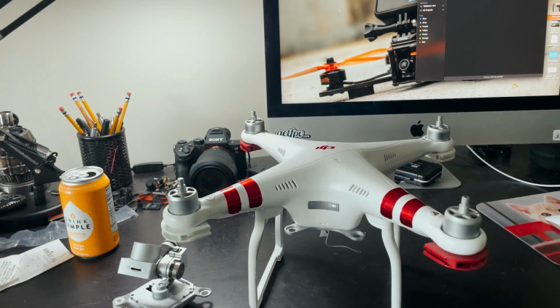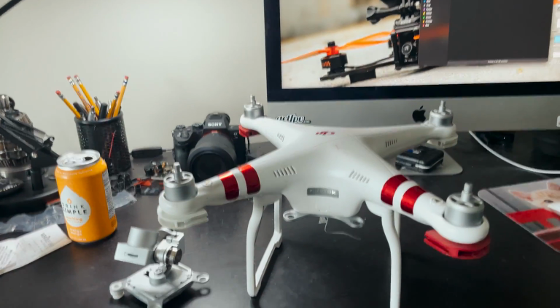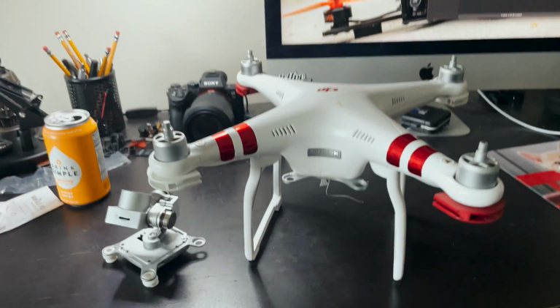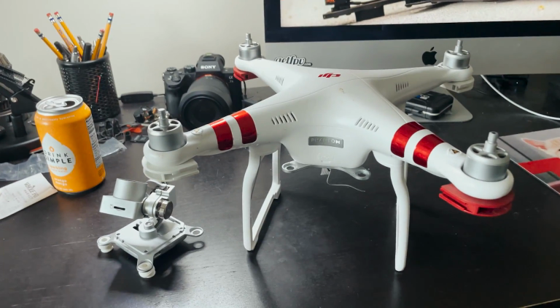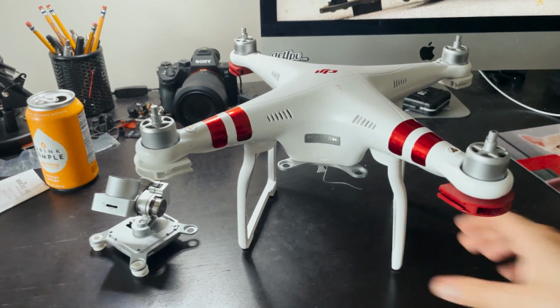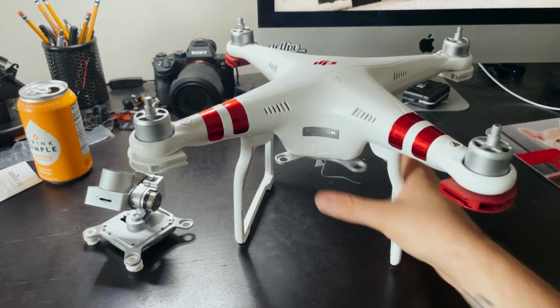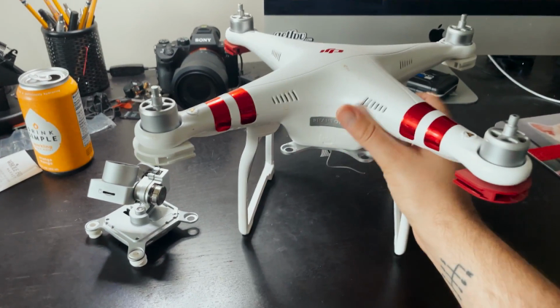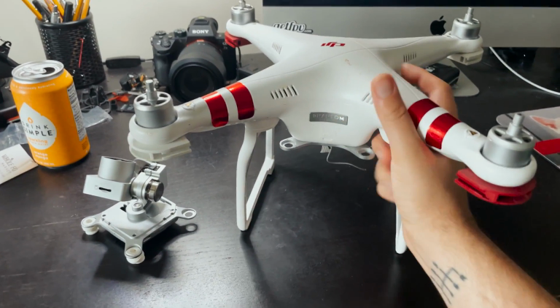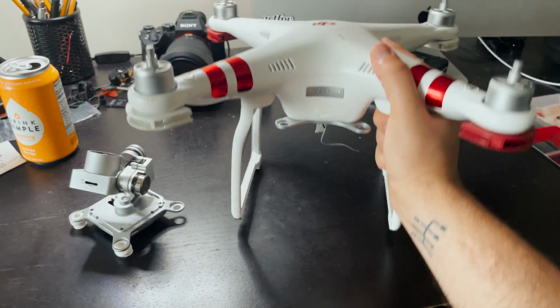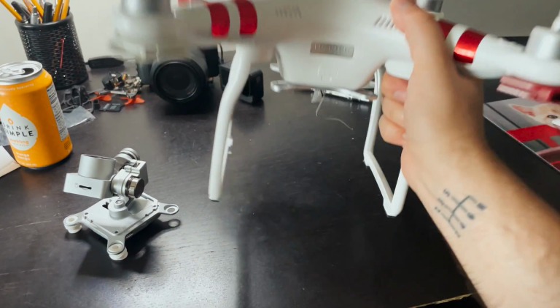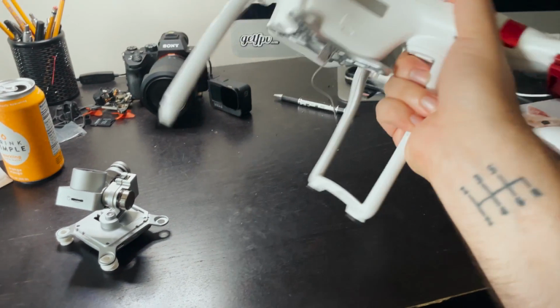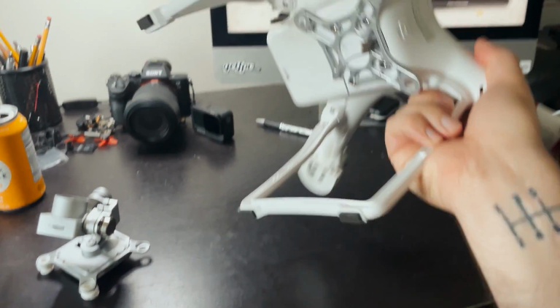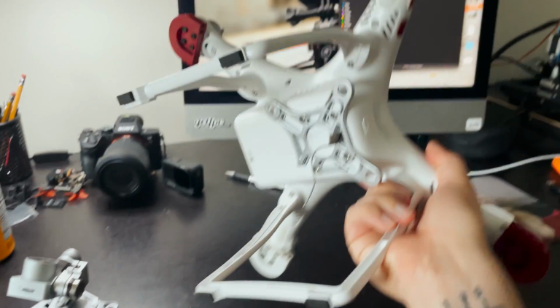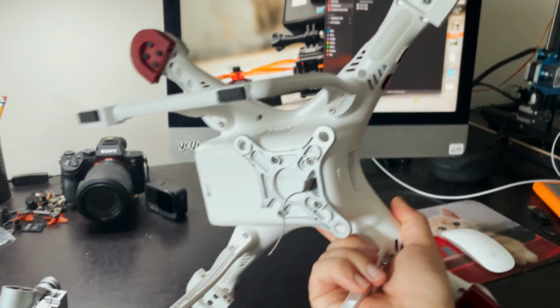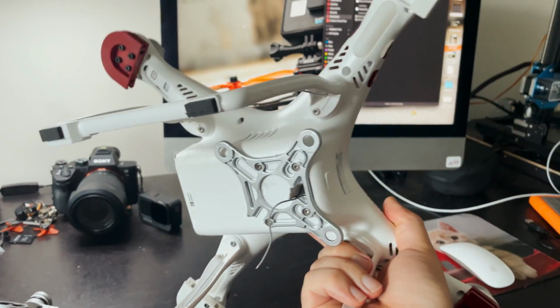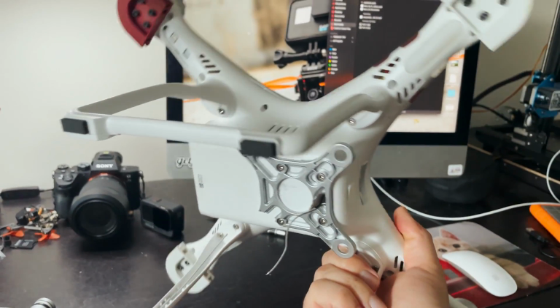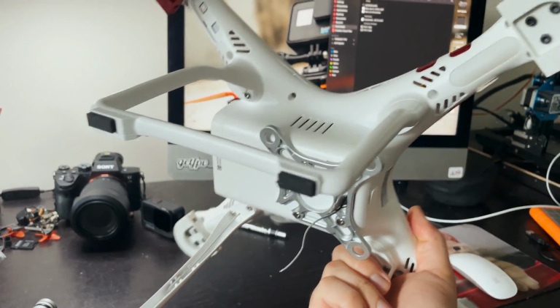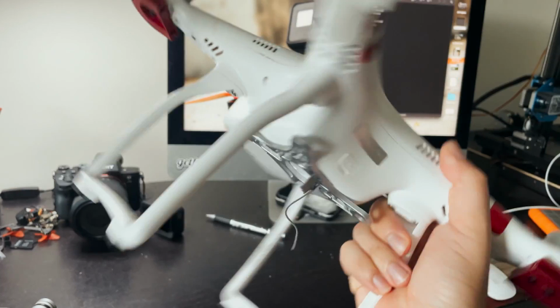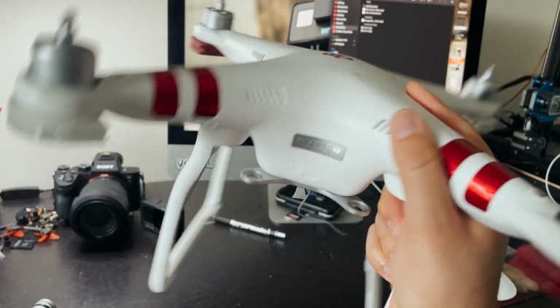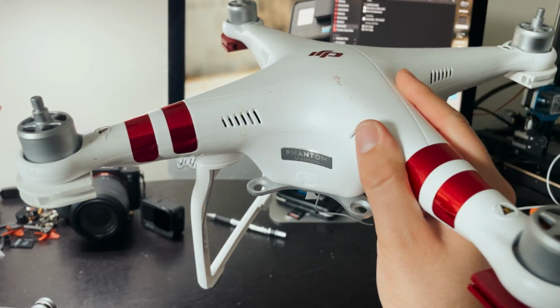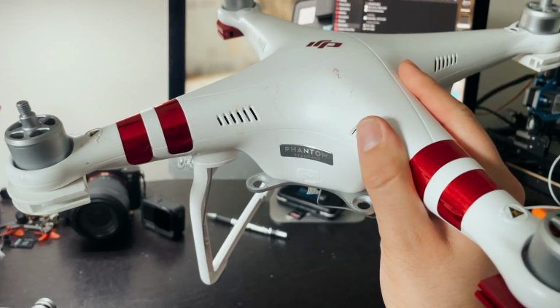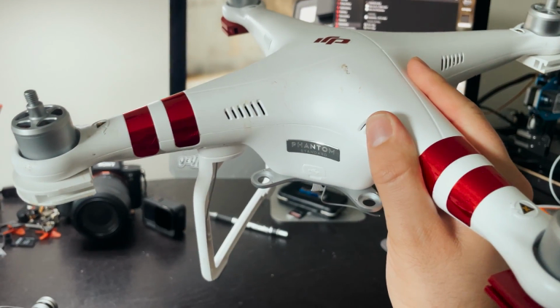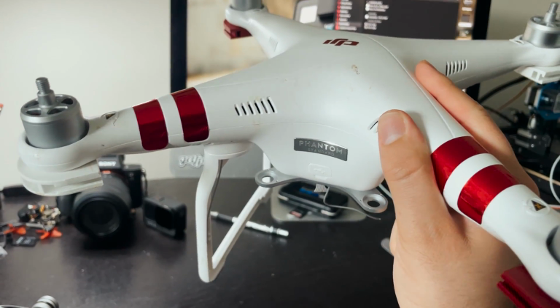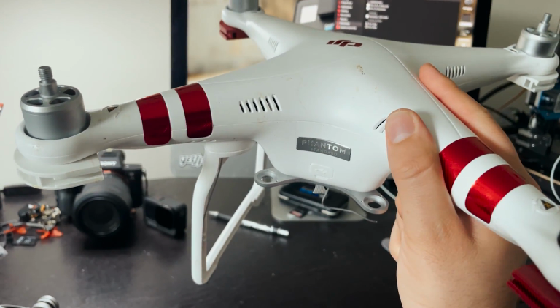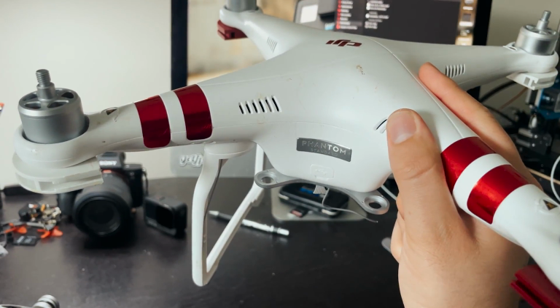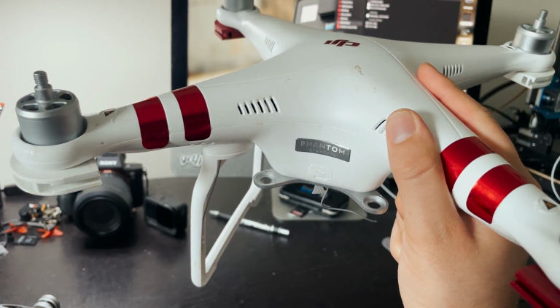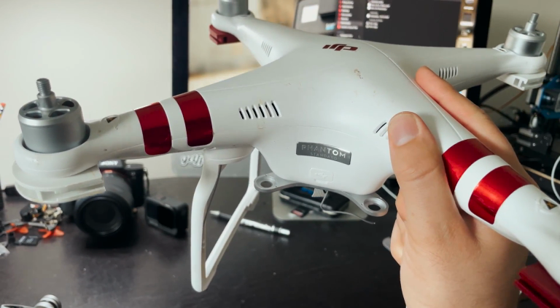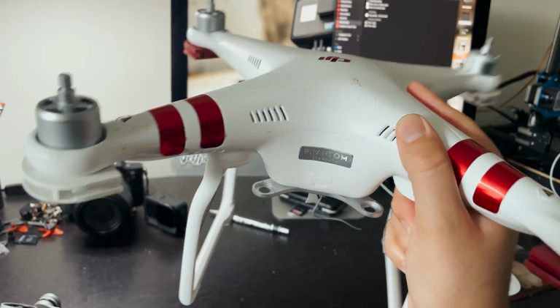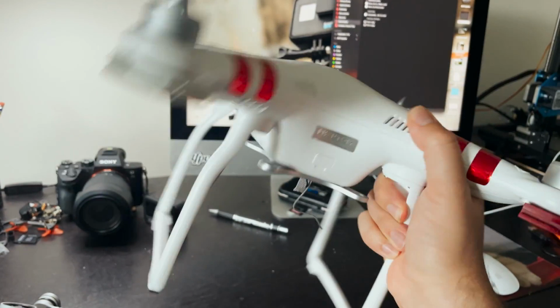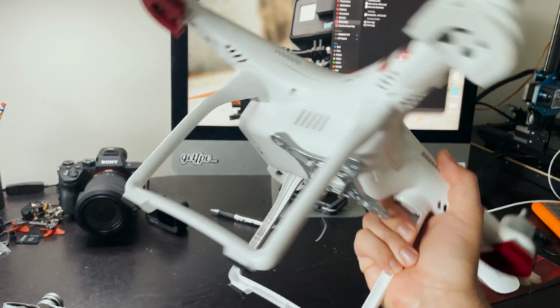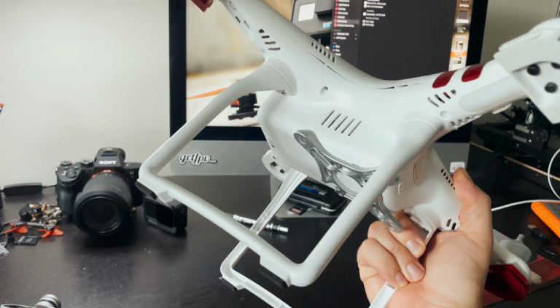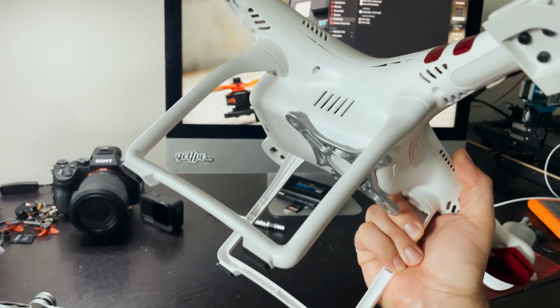What's up guys, in this video I'm going to be turning this DJI Phantom 3 into an FPV racing drone.